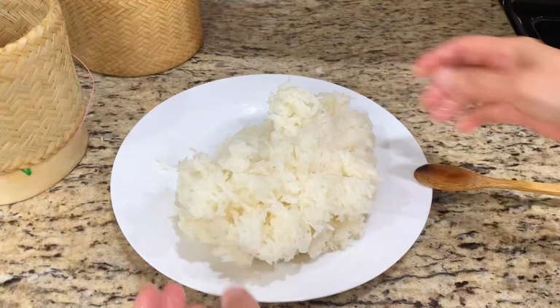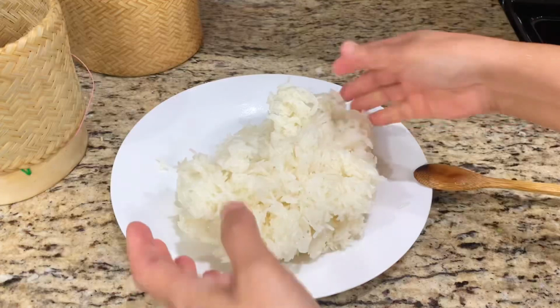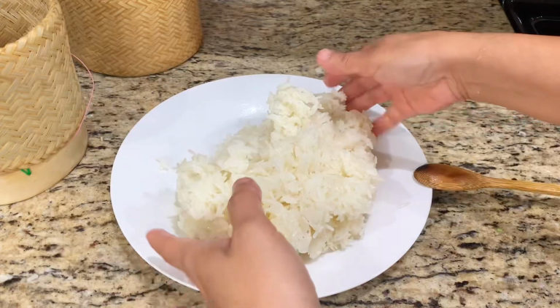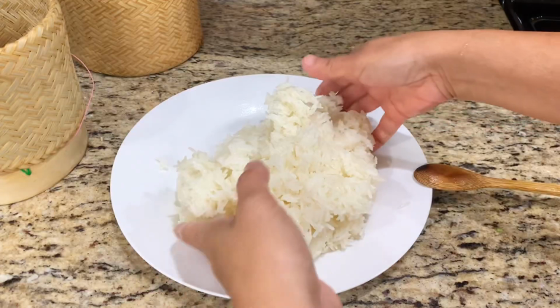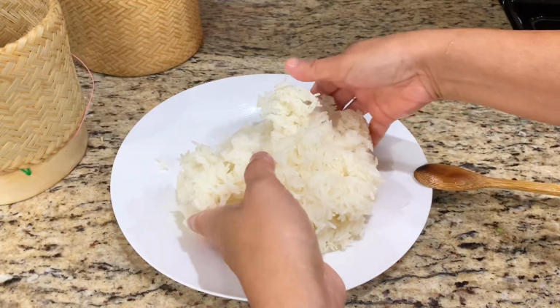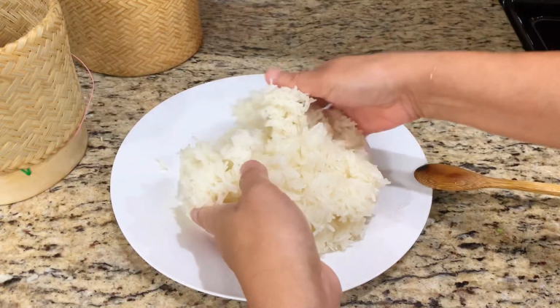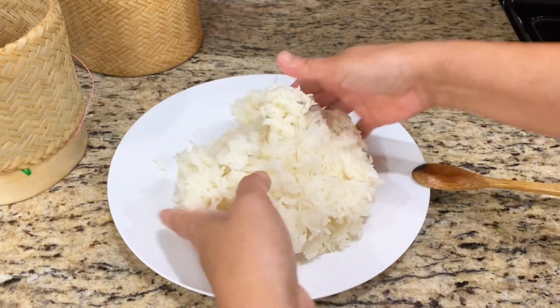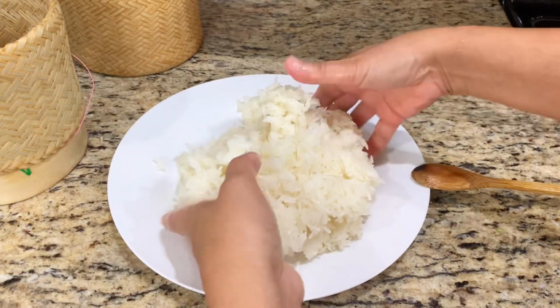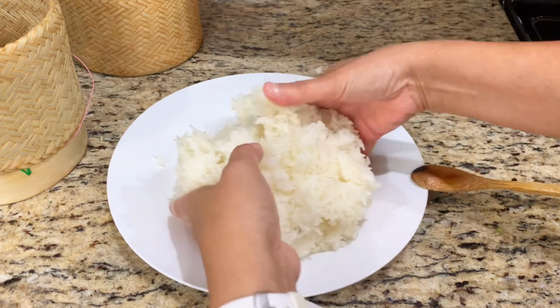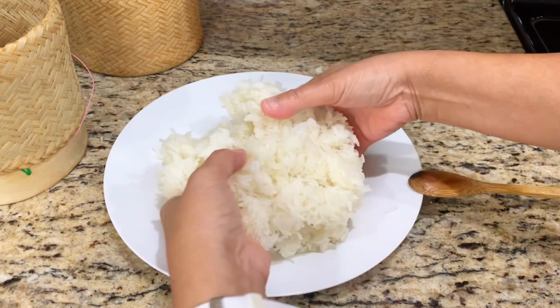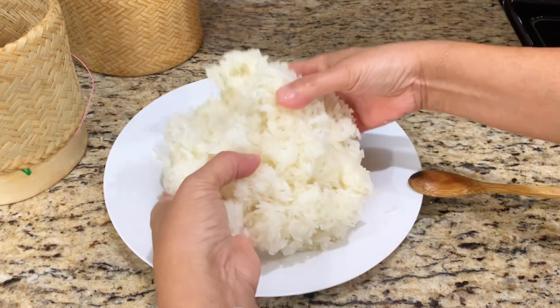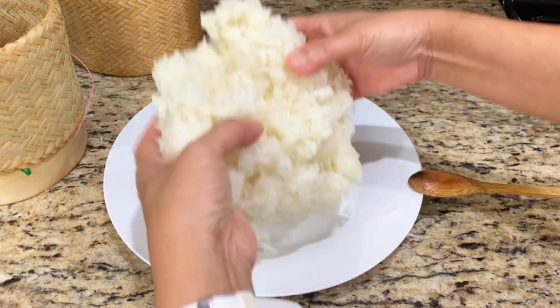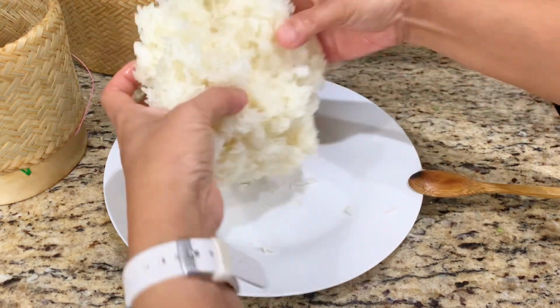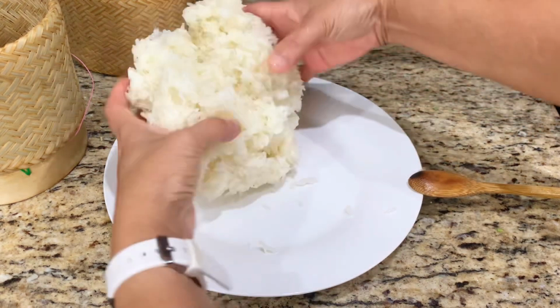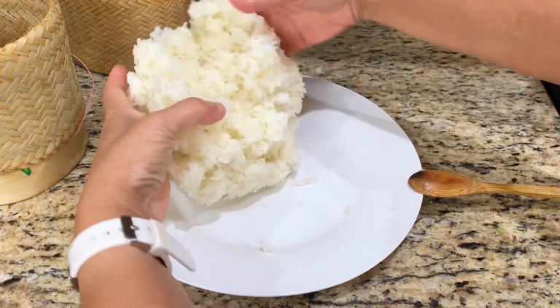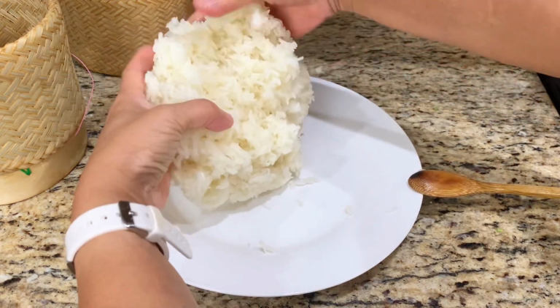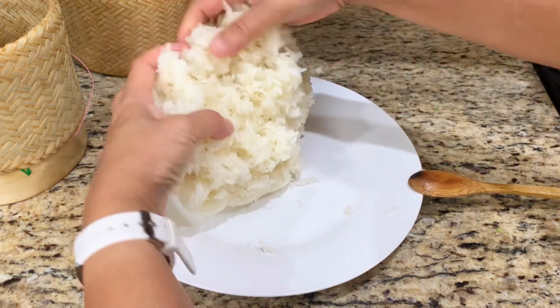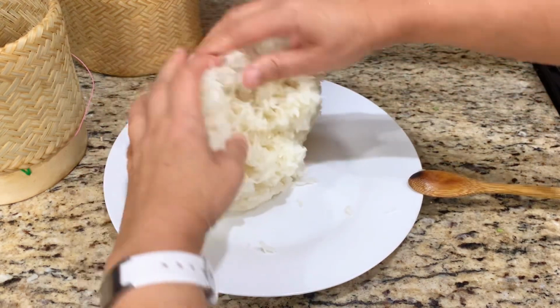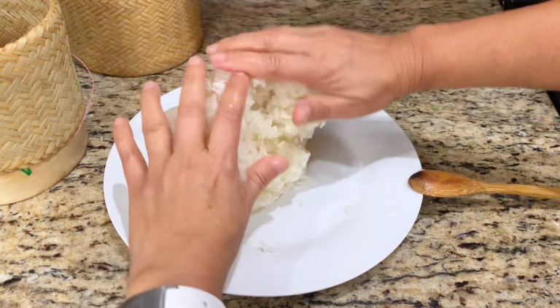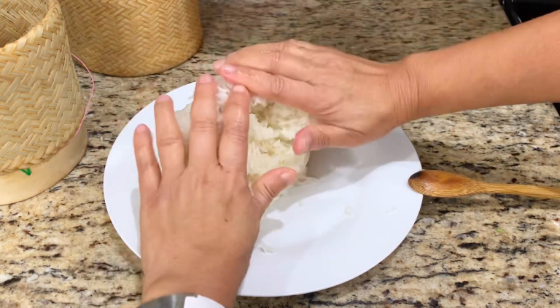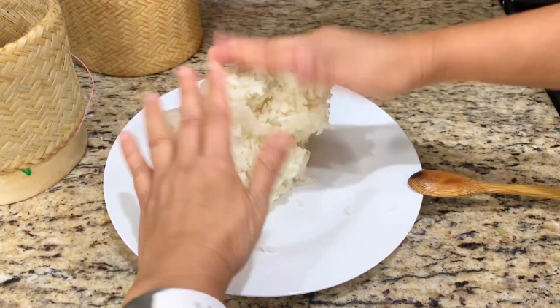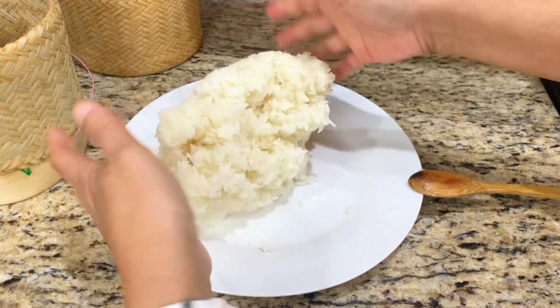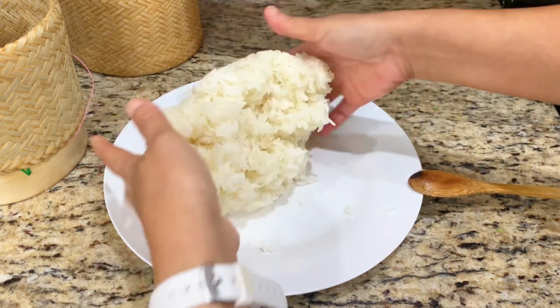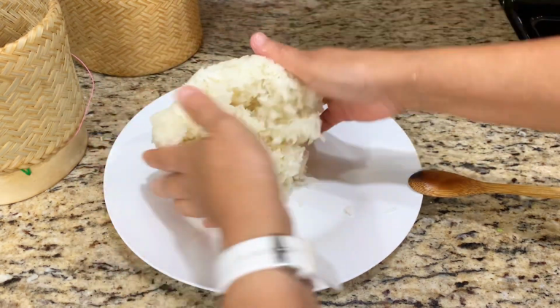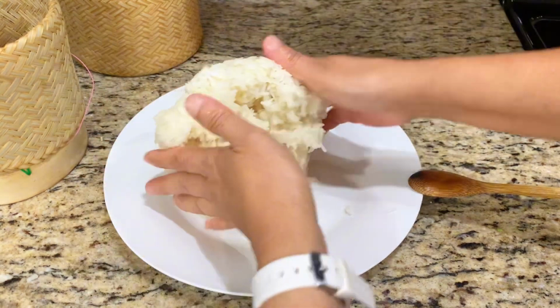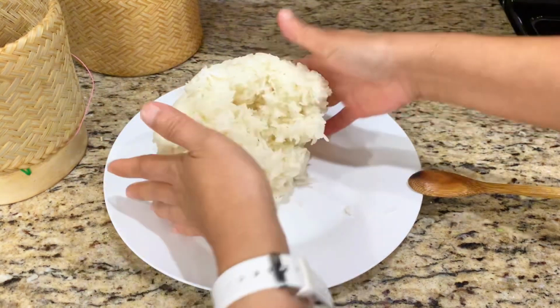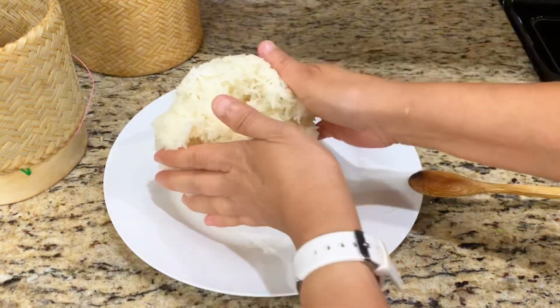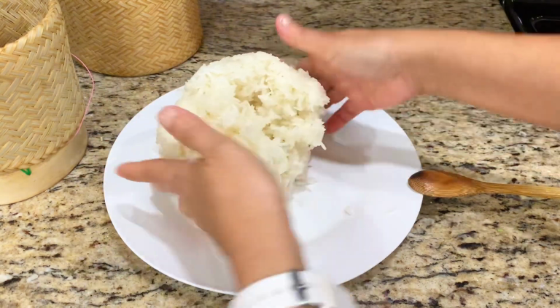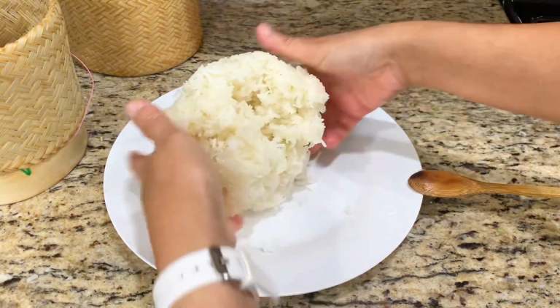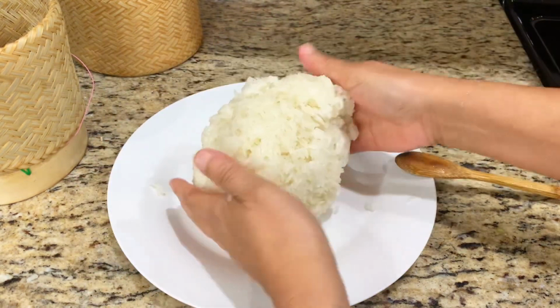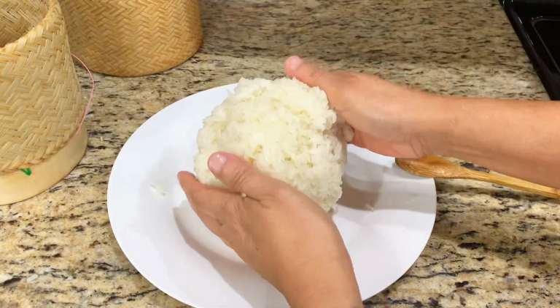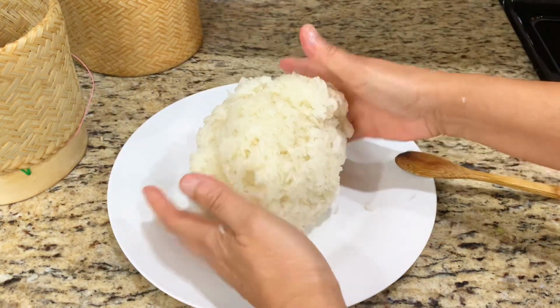Roll the rice into a ball loosely before putting it in the bamboo container.